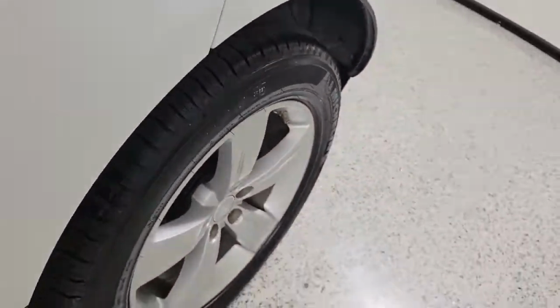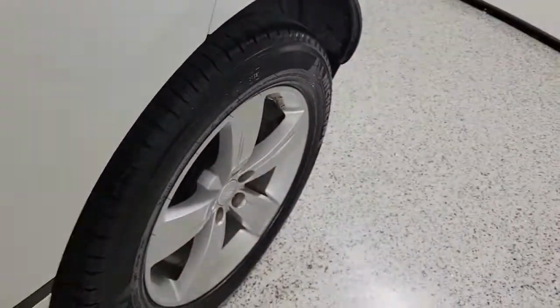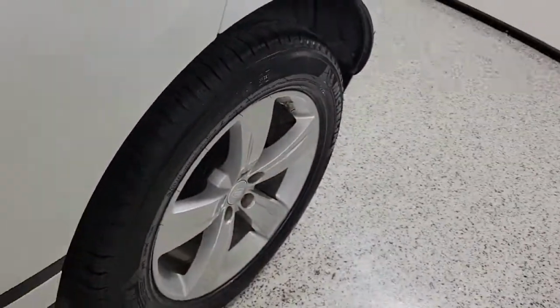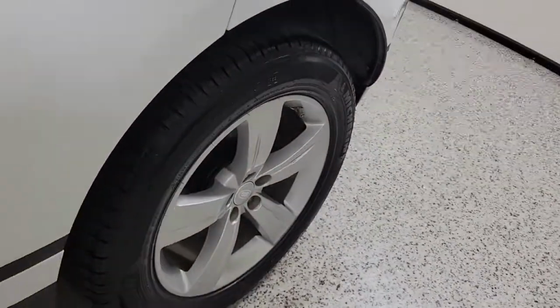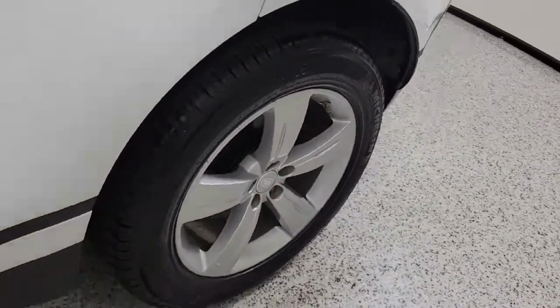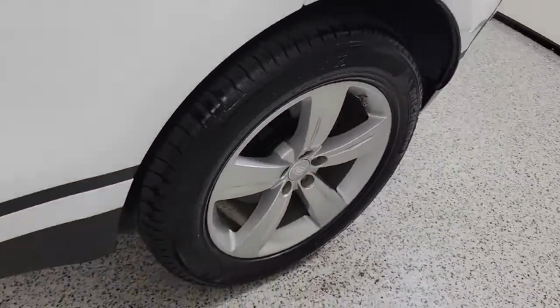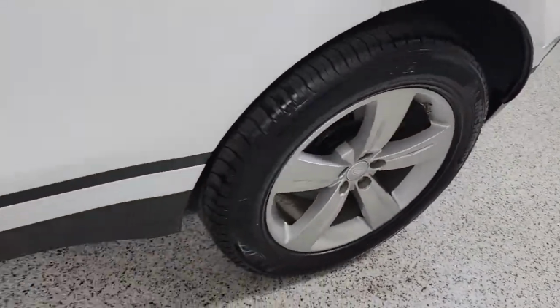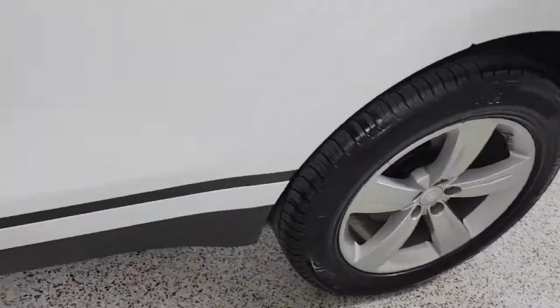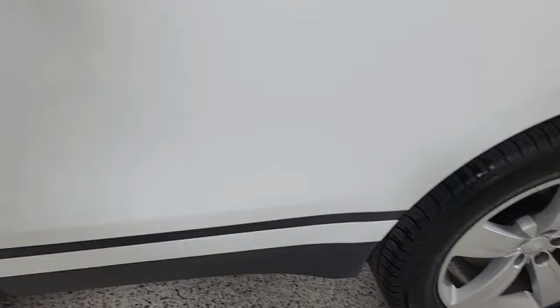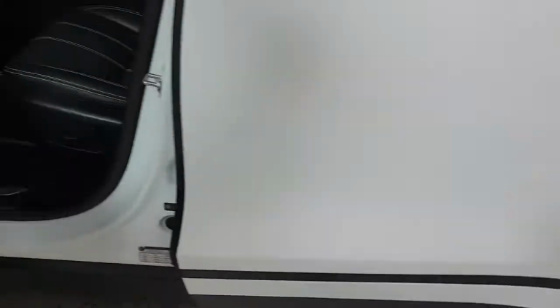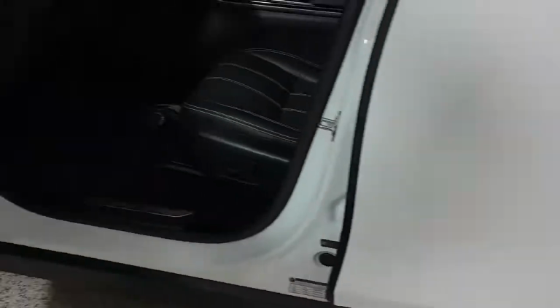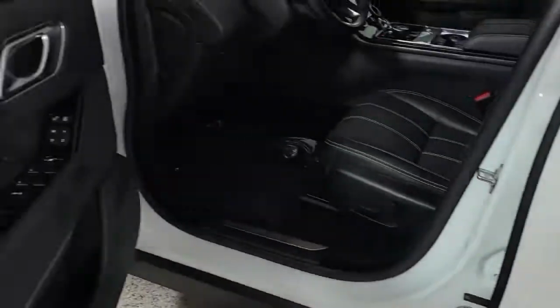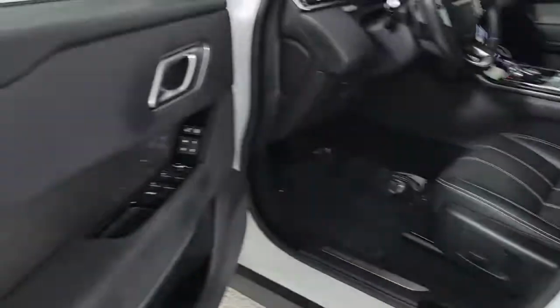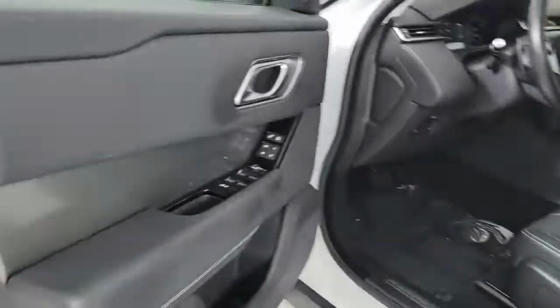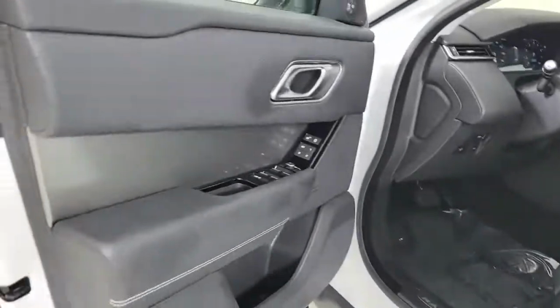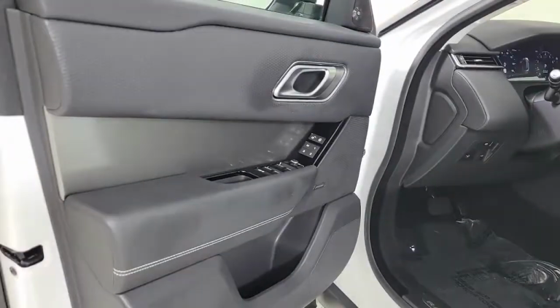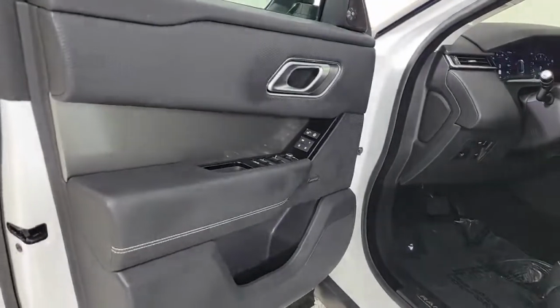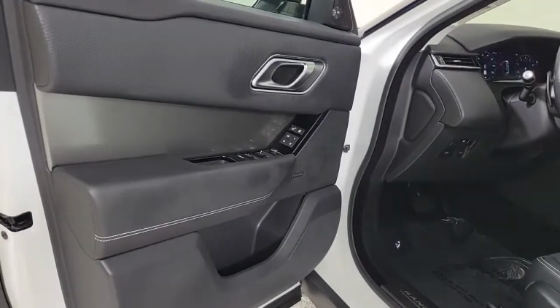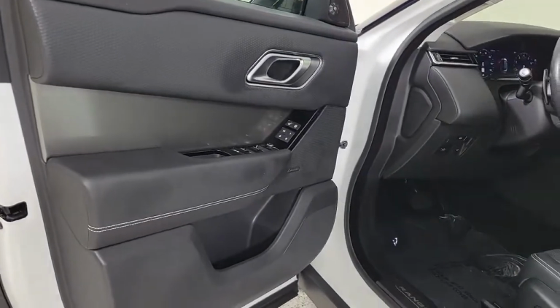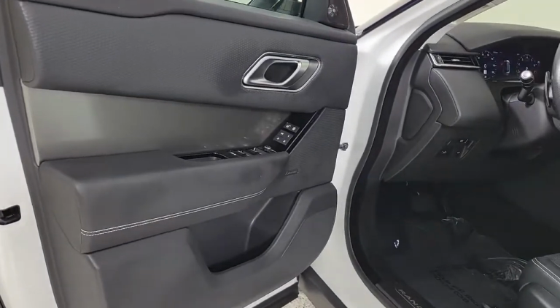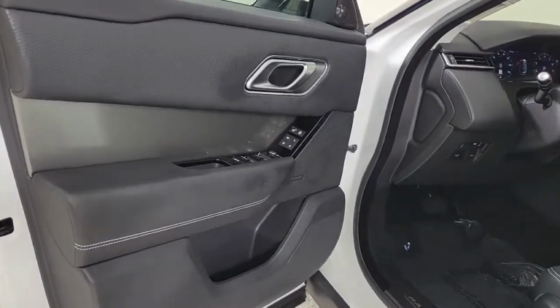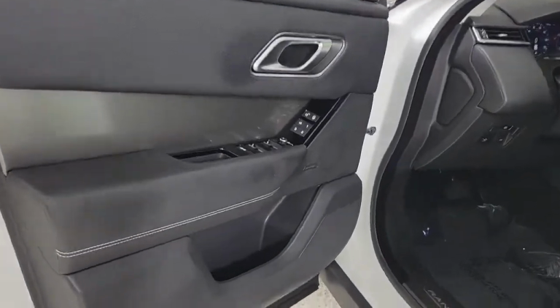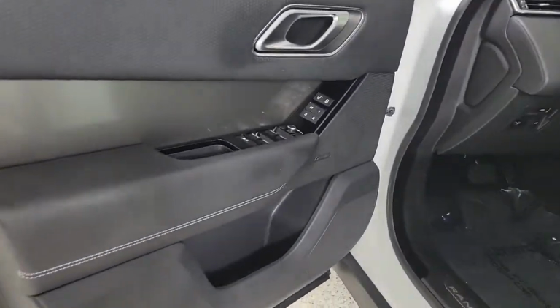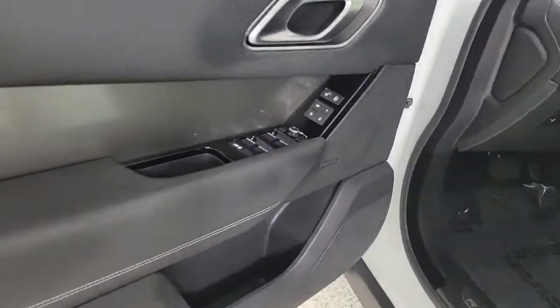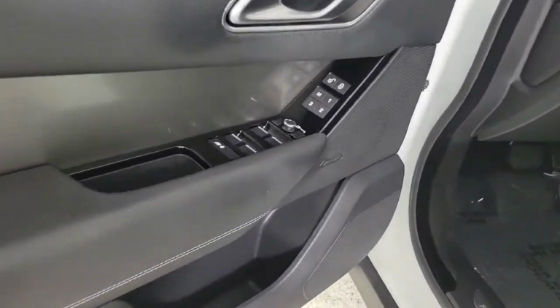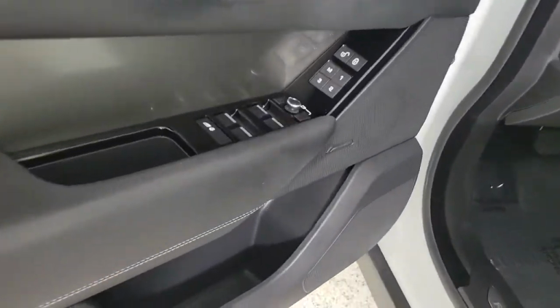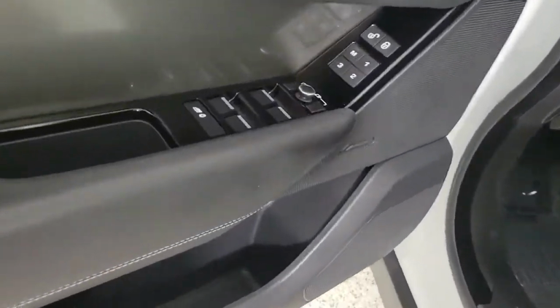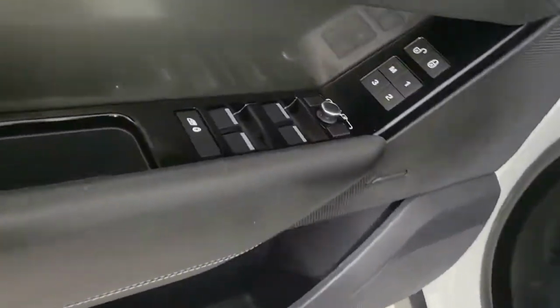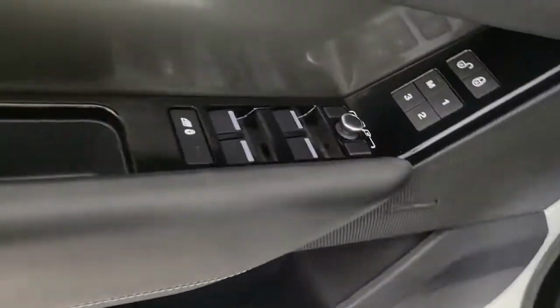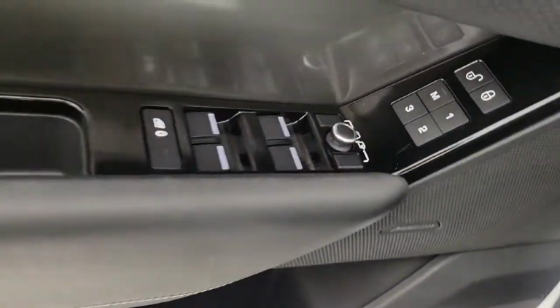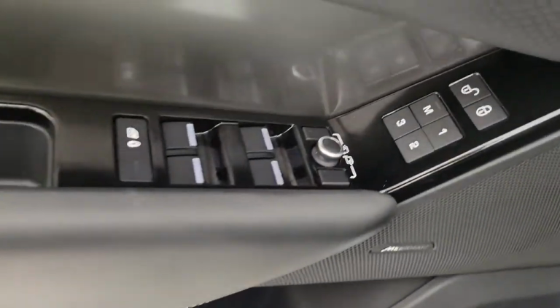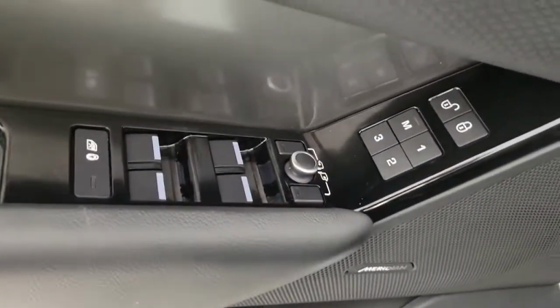Premium sound system, heated mirrors, power passenger seat, power liftgate, backup camera.